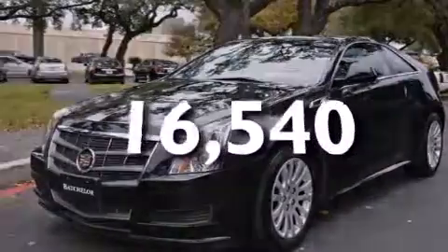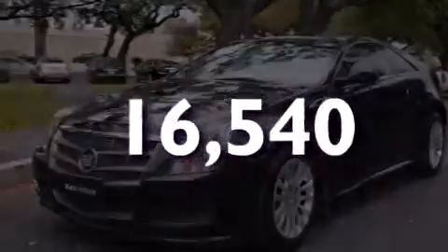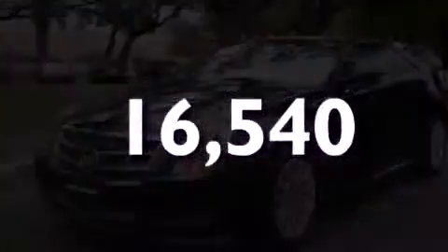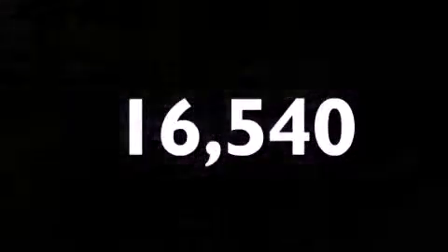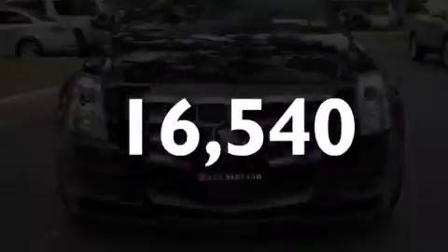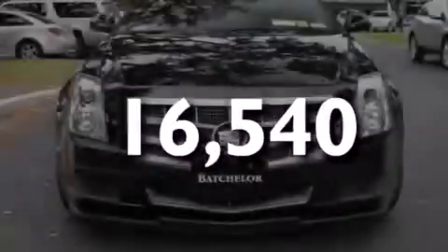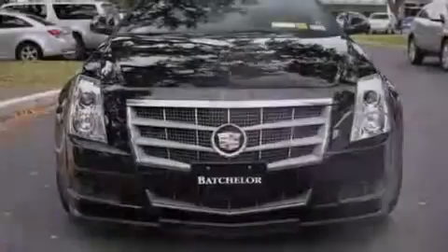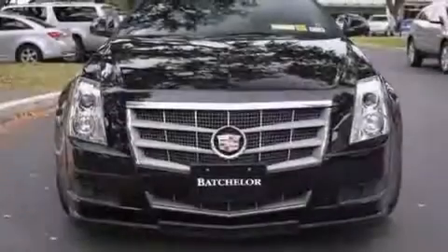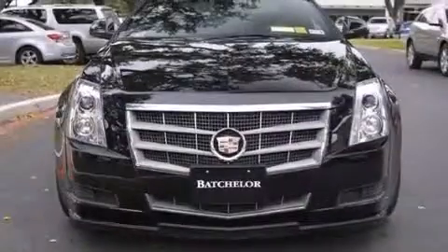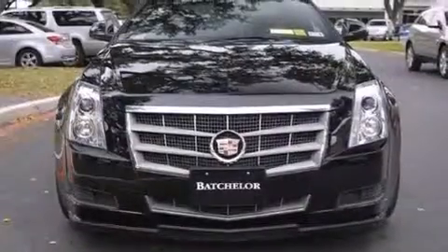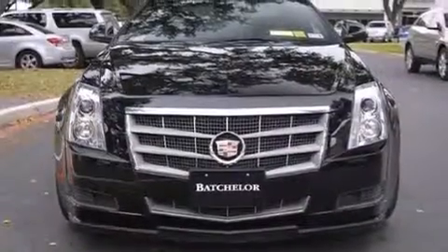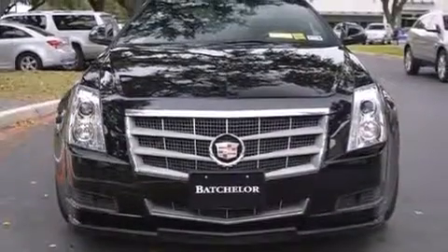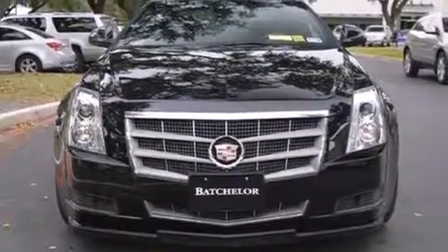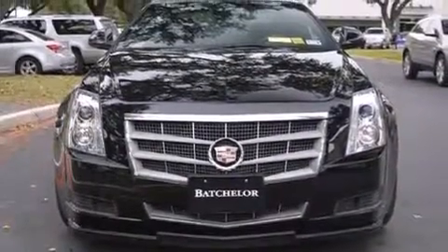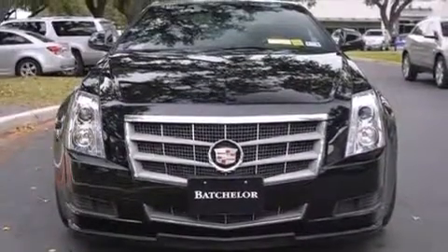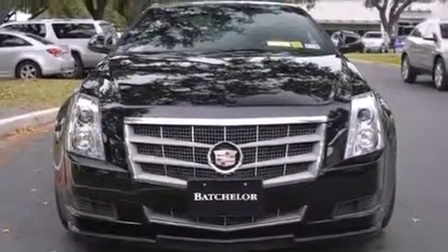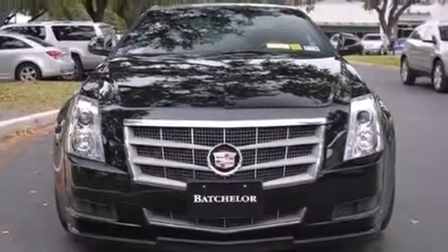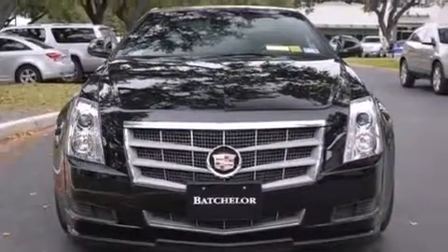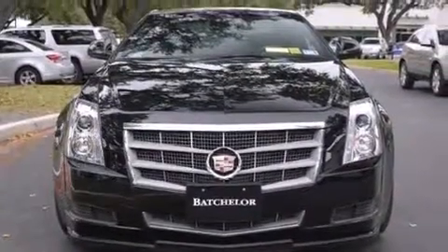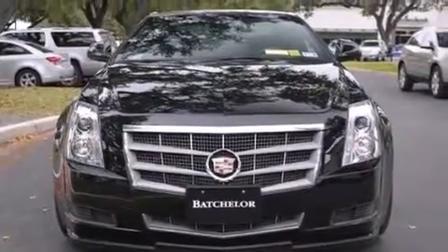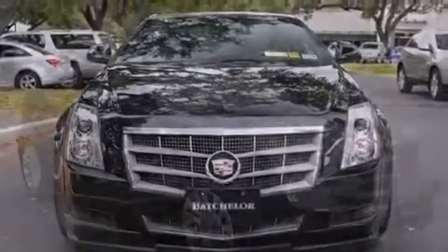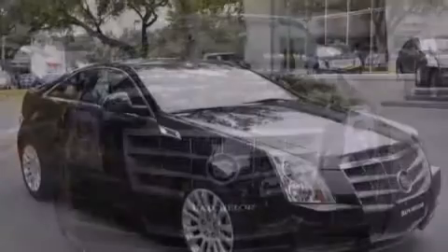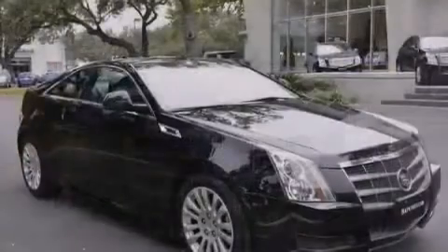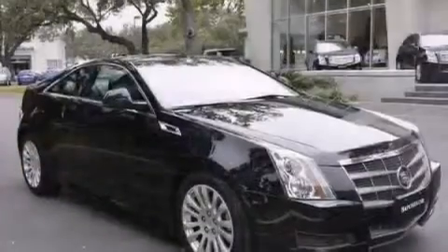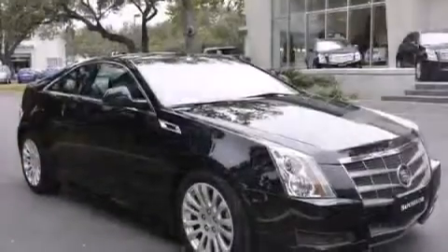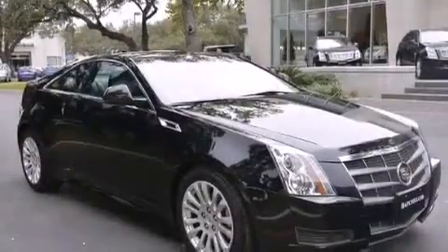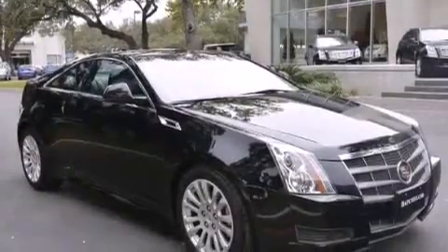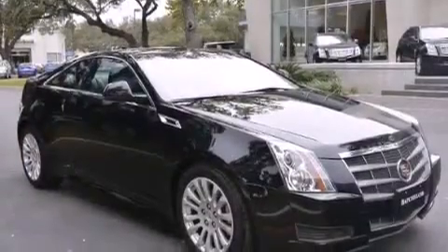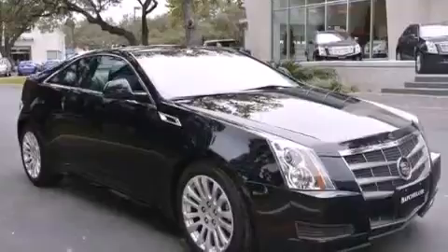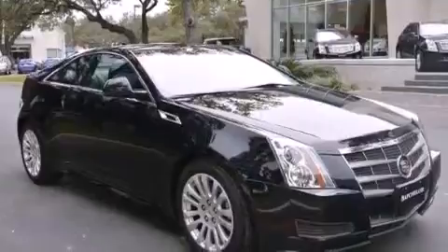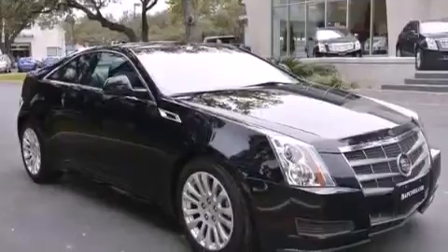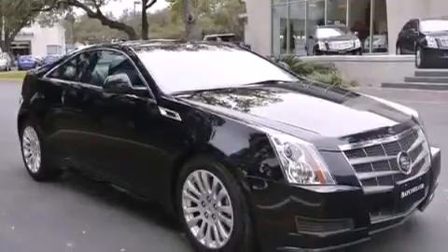With an EPA estimated rating of 27 miles per gallon on the highway, this vehicle helps leave money in your pocket where you want it.